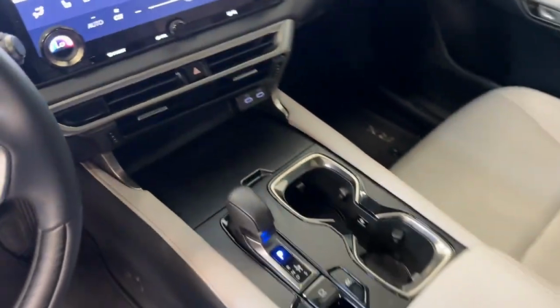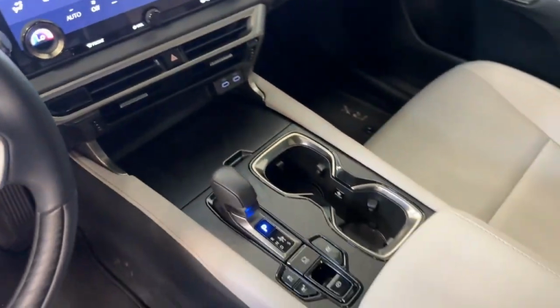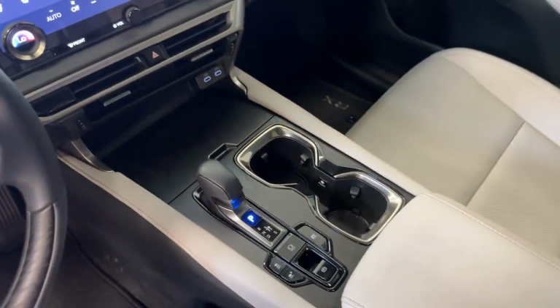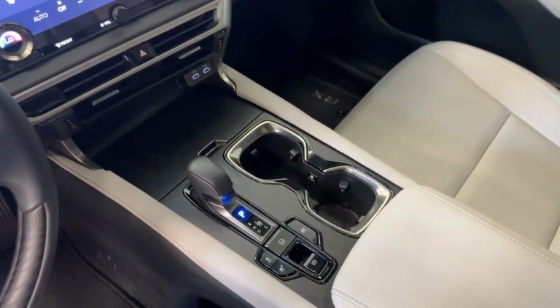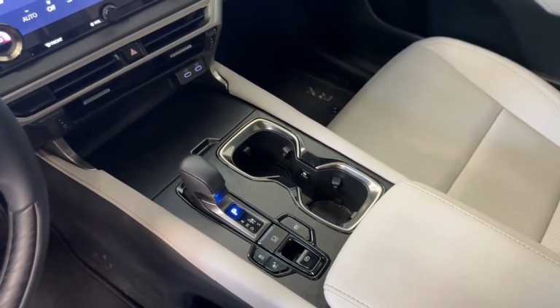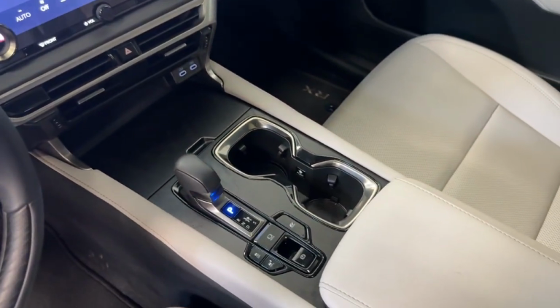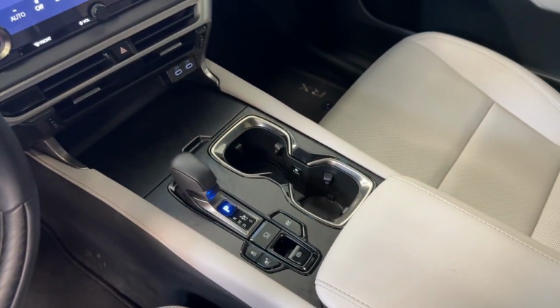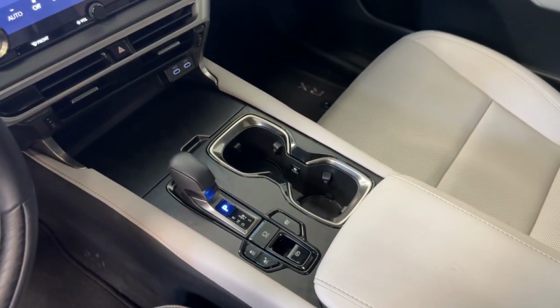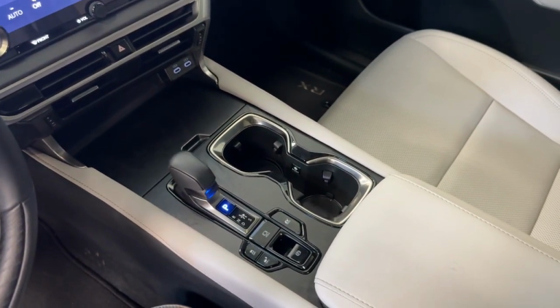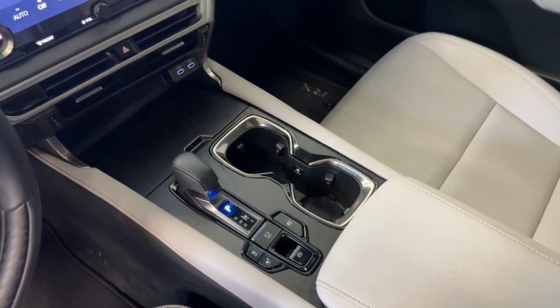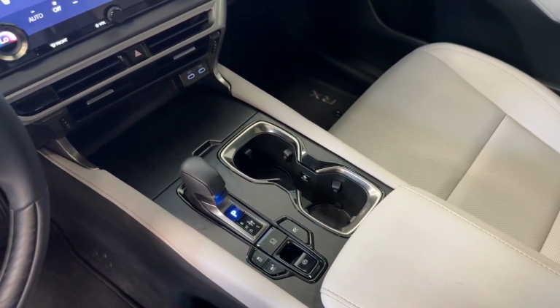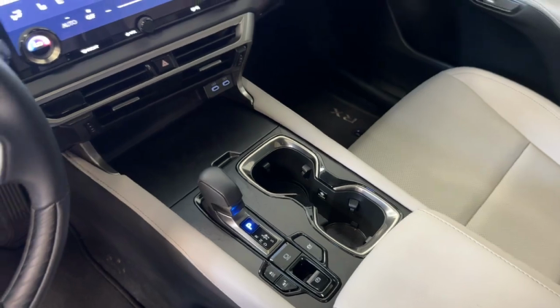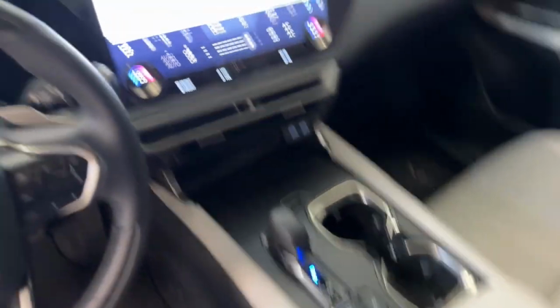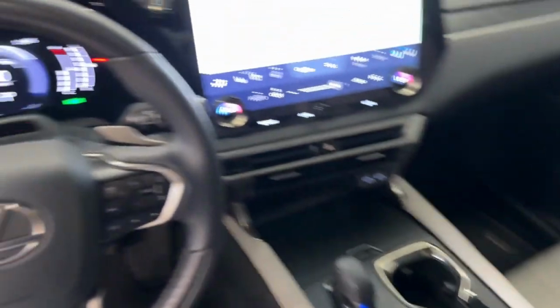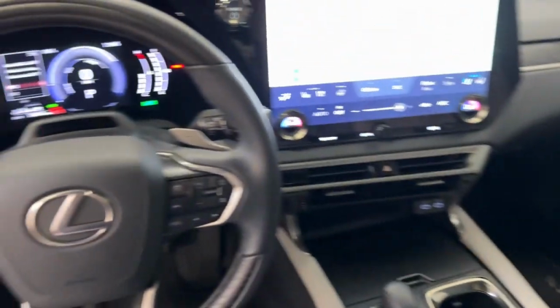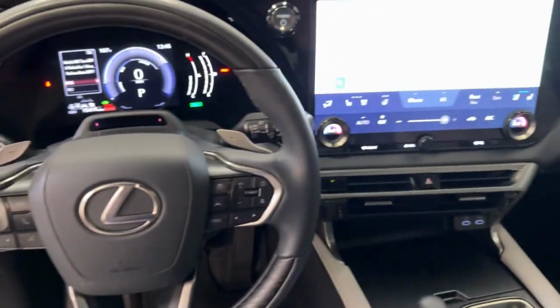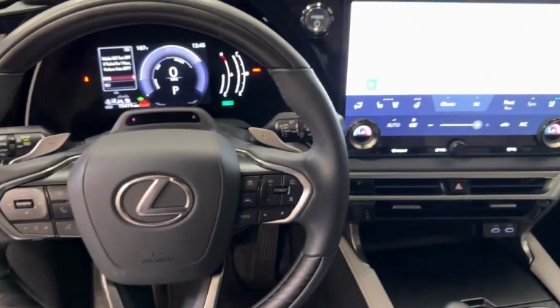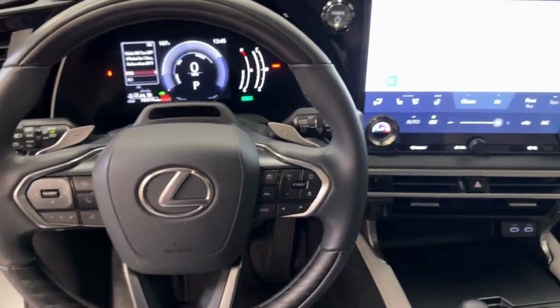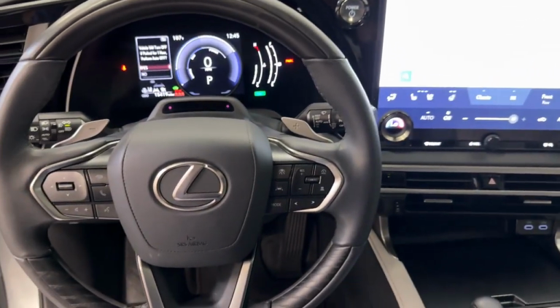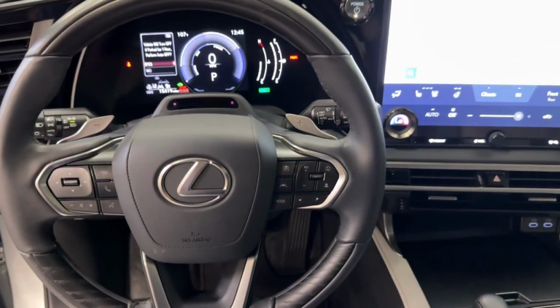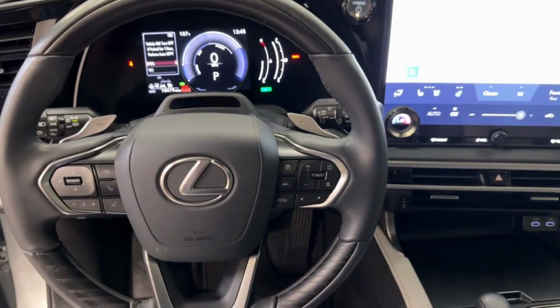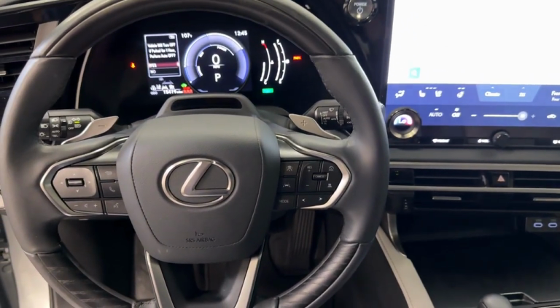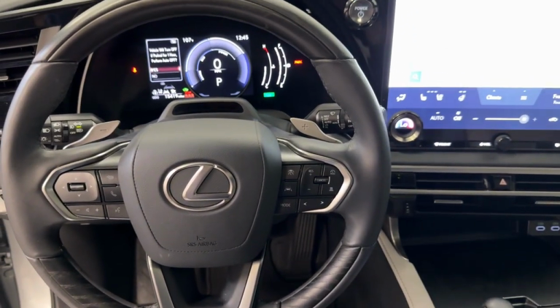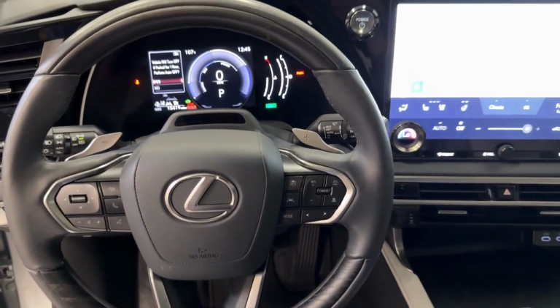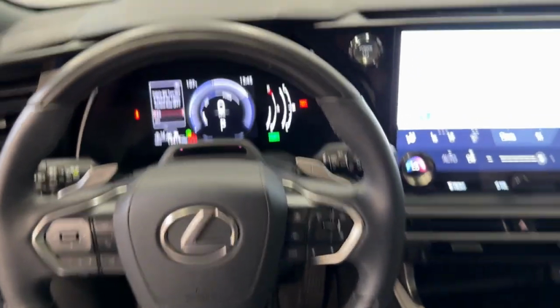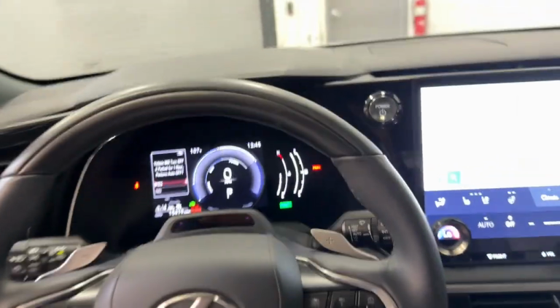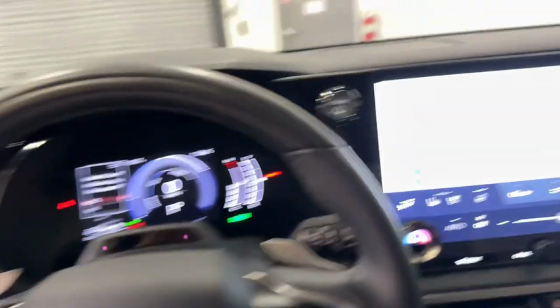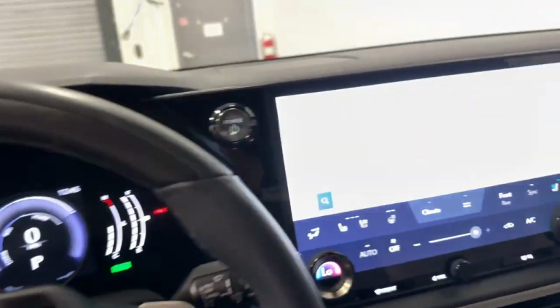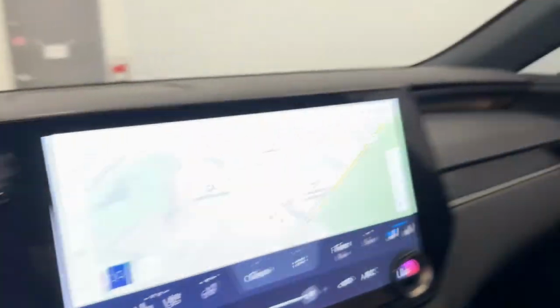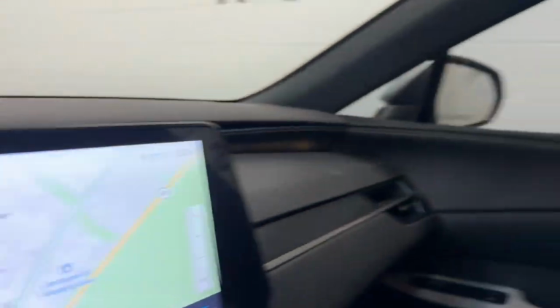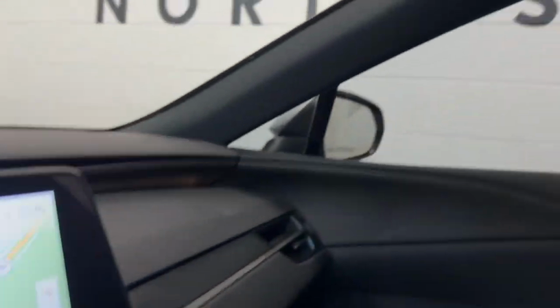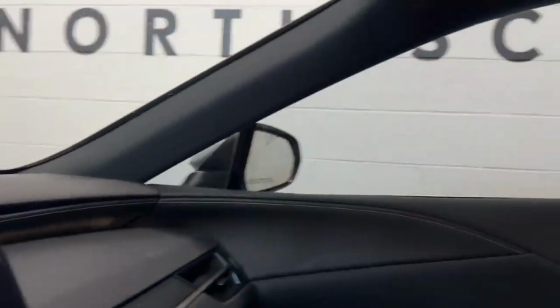Keyless entry, cooled front seats, power passenger seat, and heated mirrors.